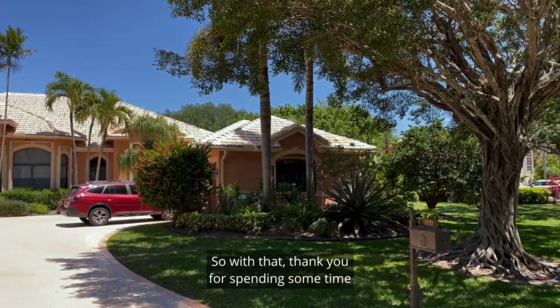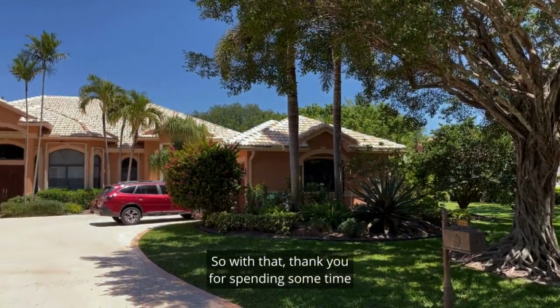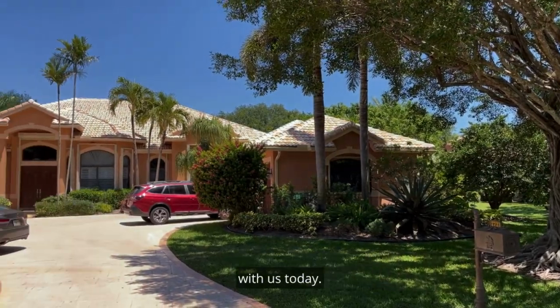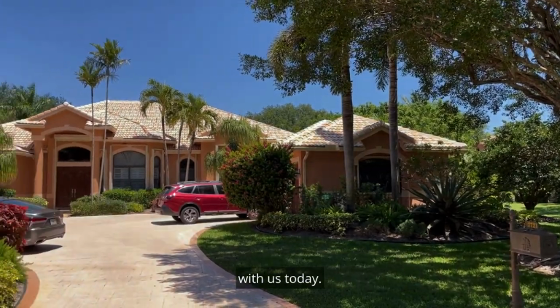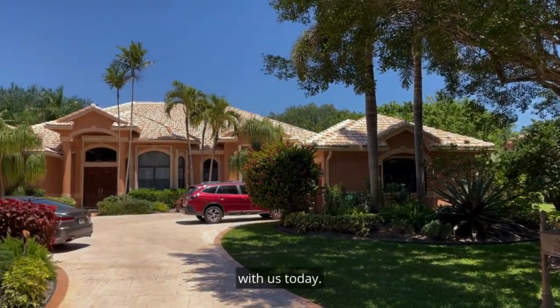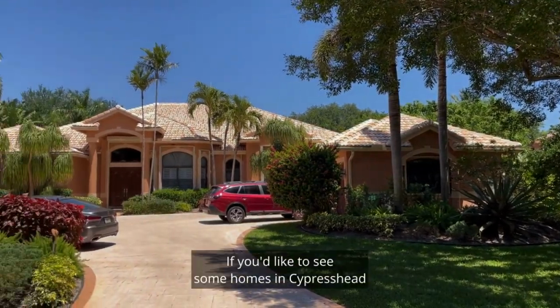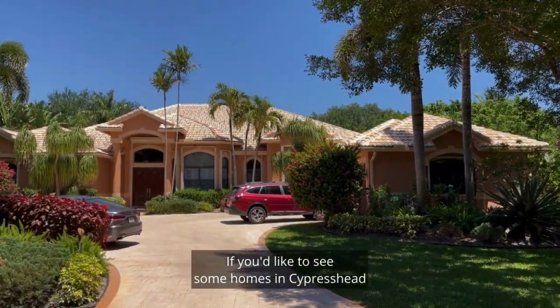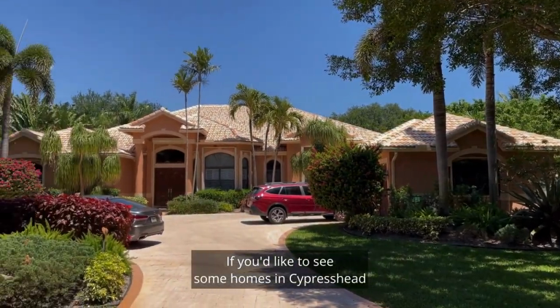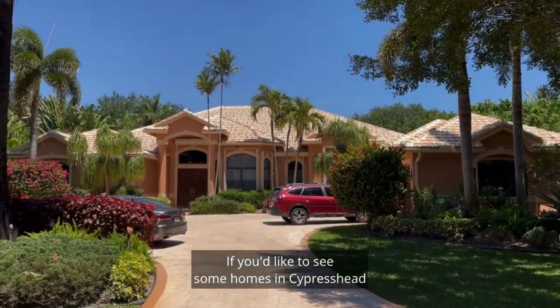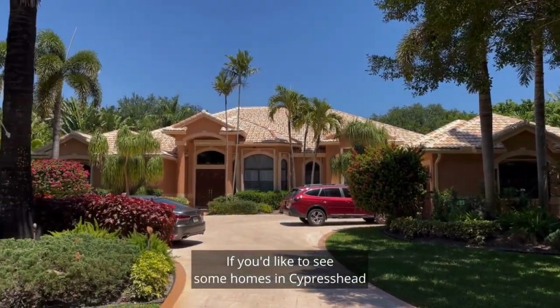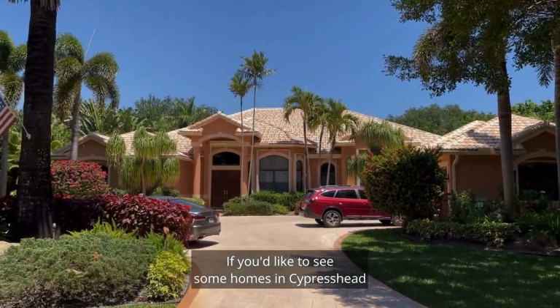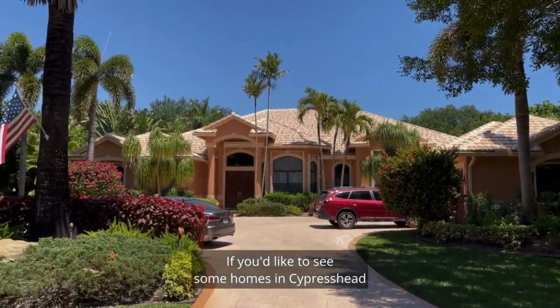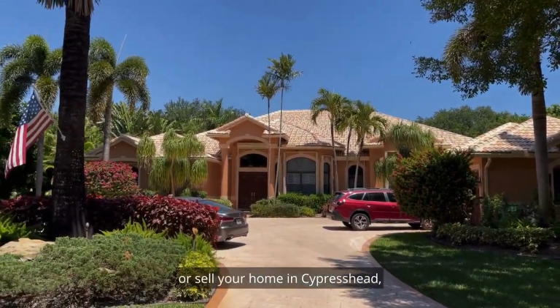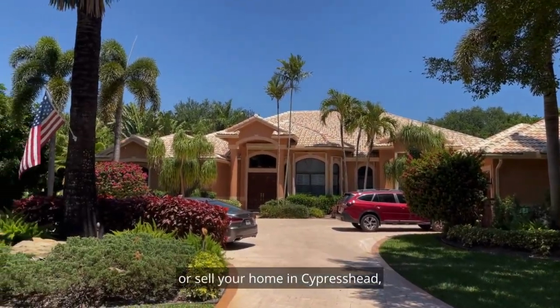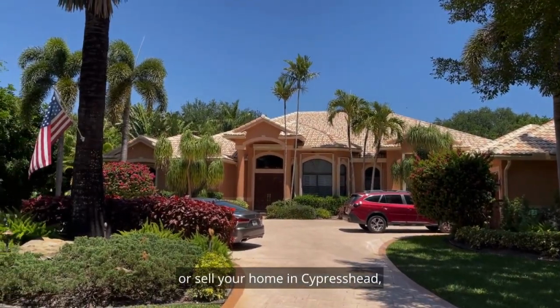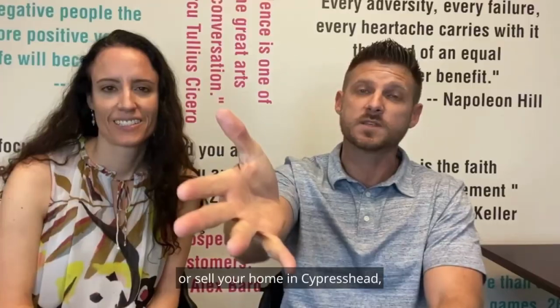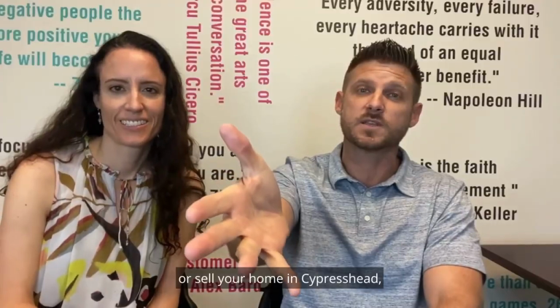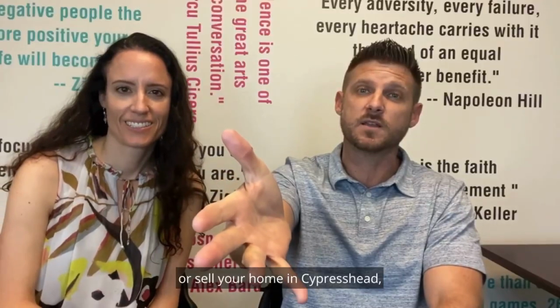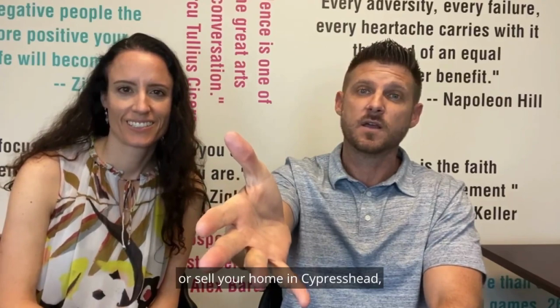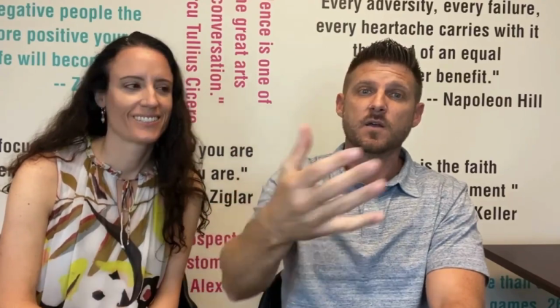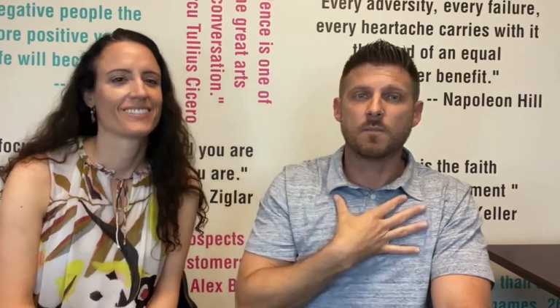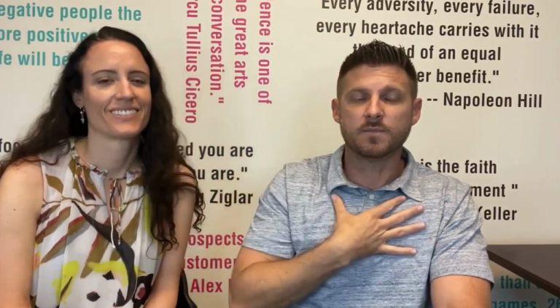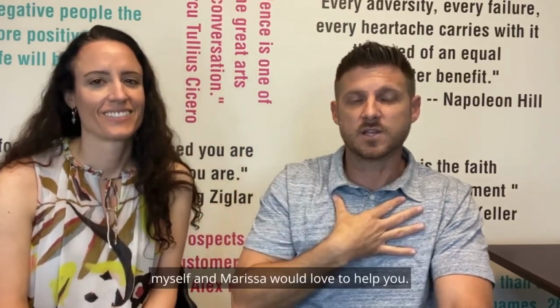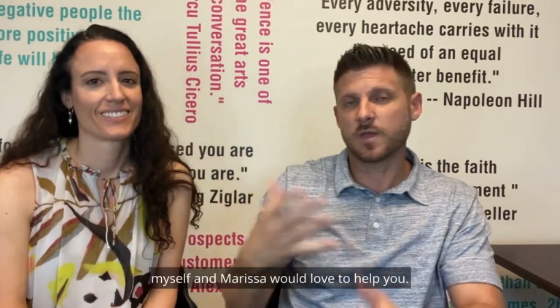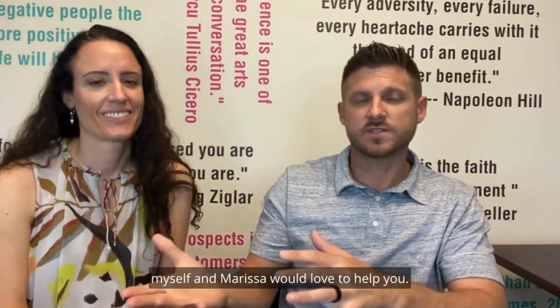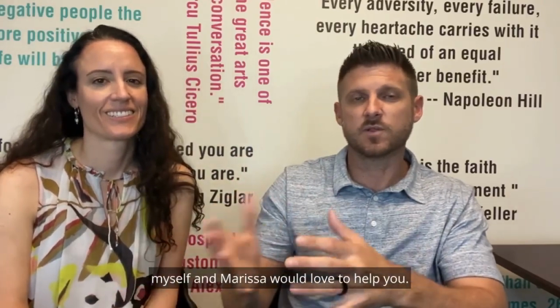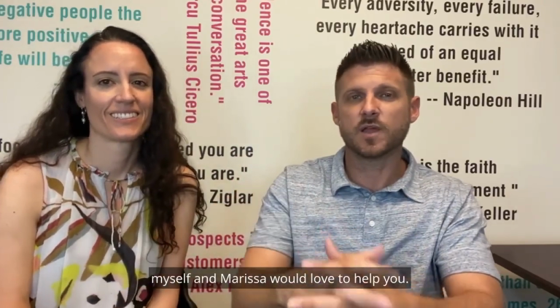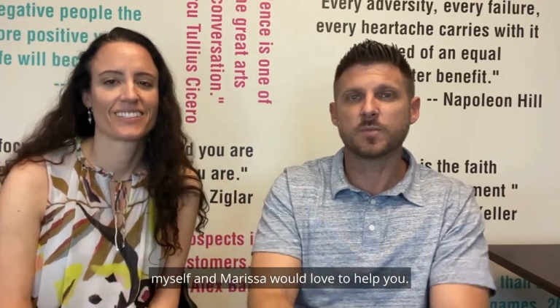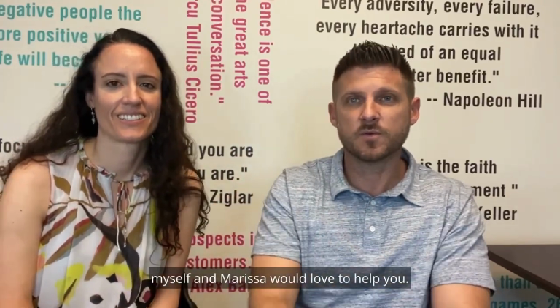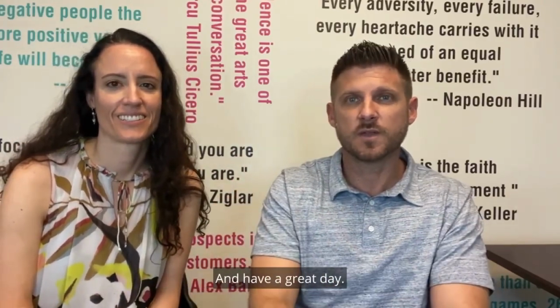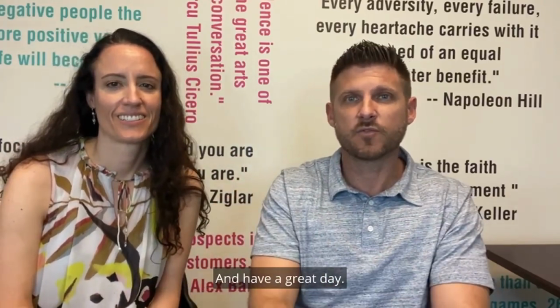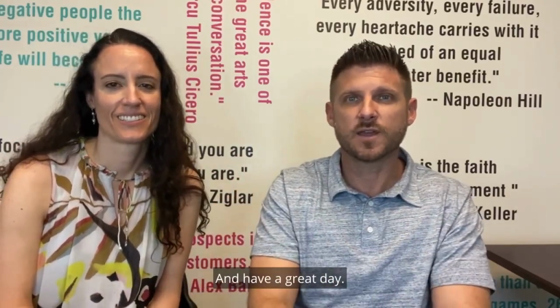With that, thank you for spending time with us today. If you'd like to see some homes in Cypress Head or sell your home in Cypress Head, myself and Marisa would love to help you. Have a great day!